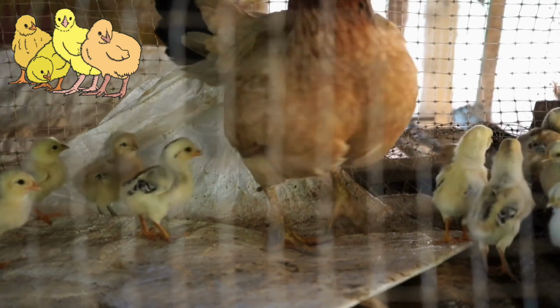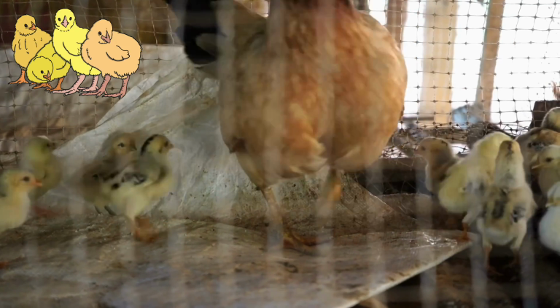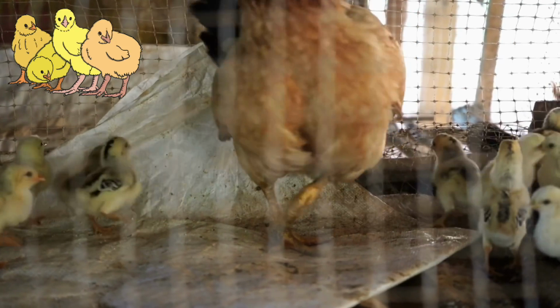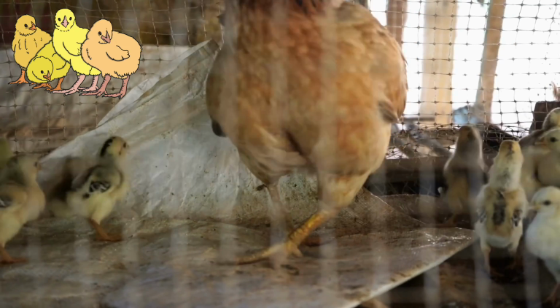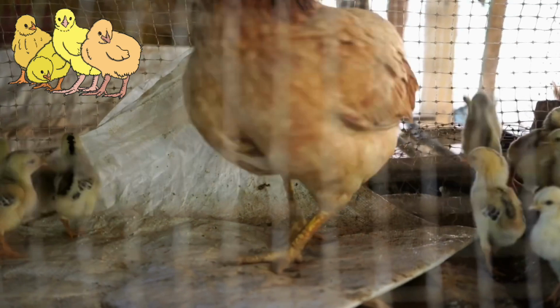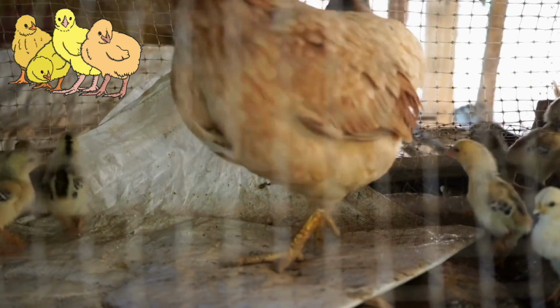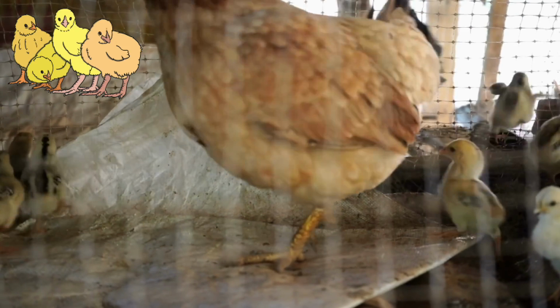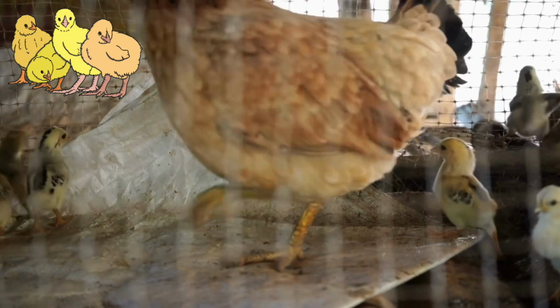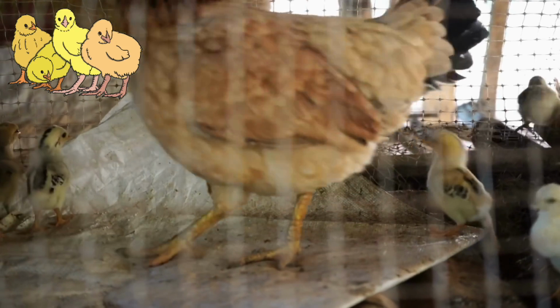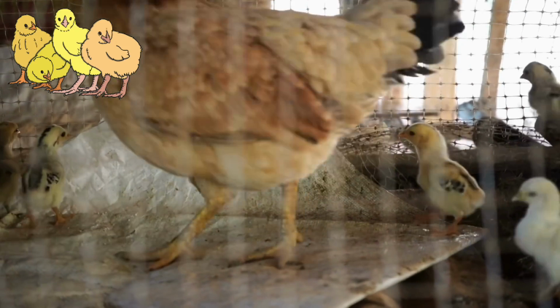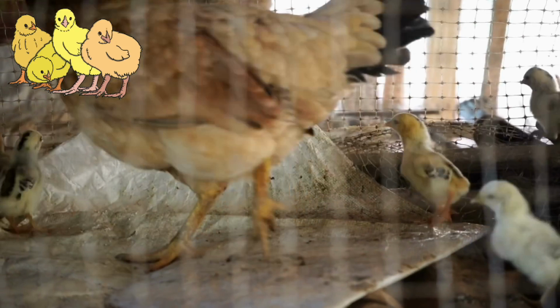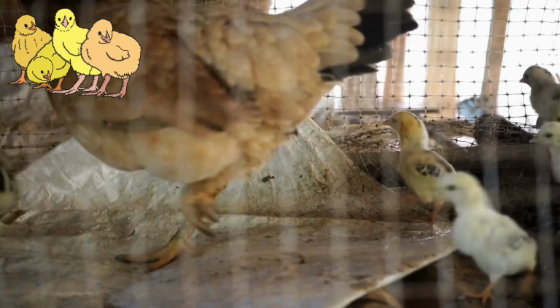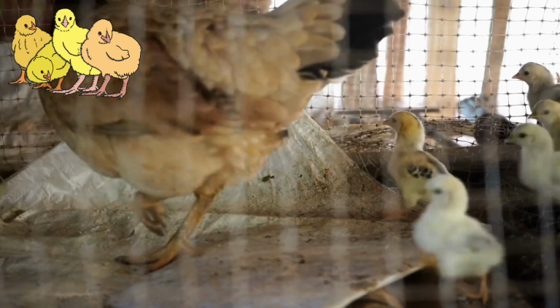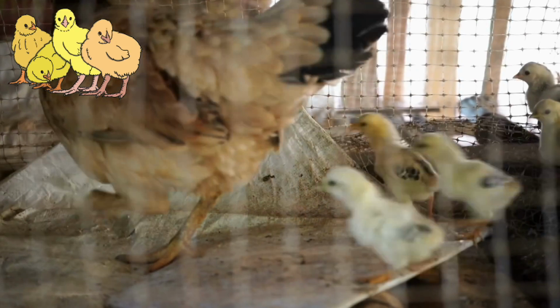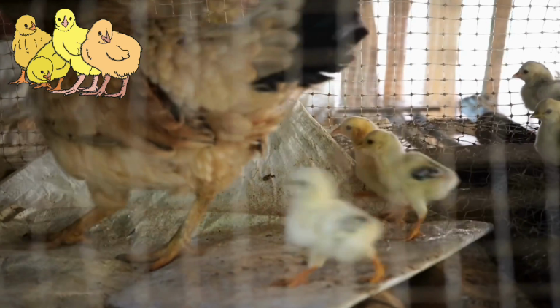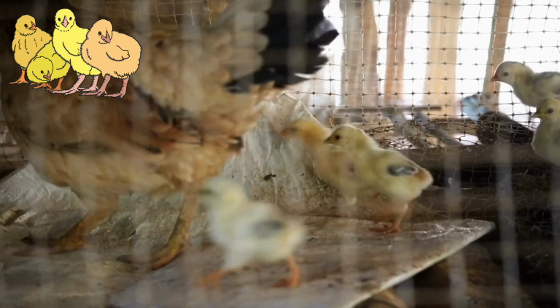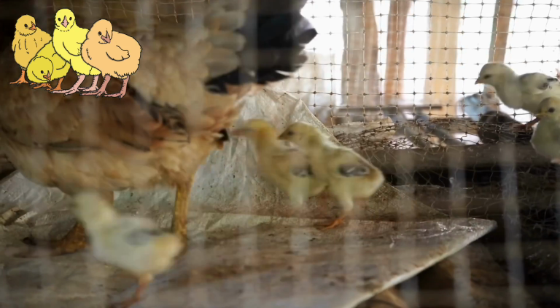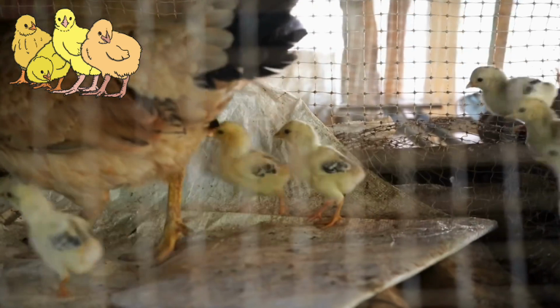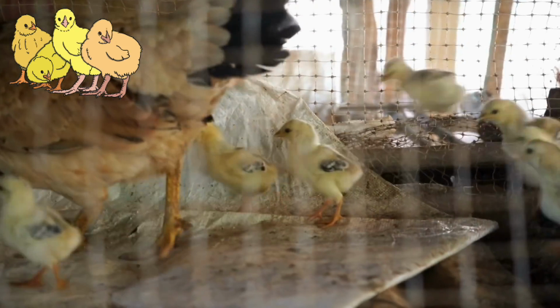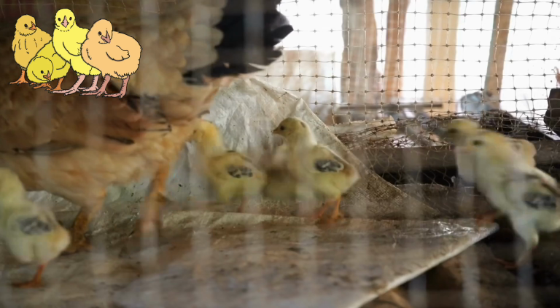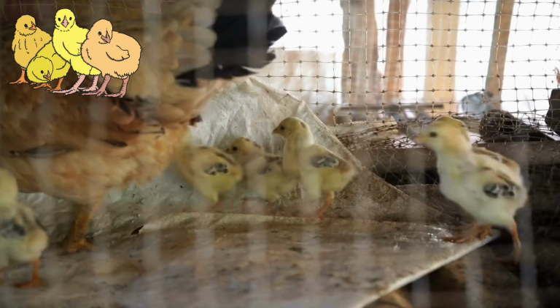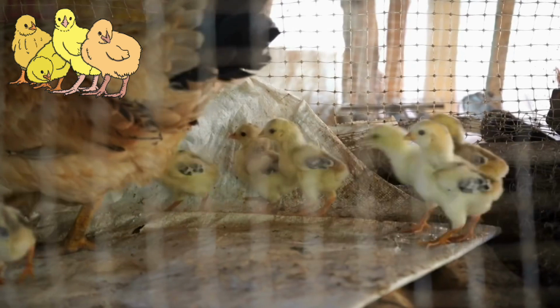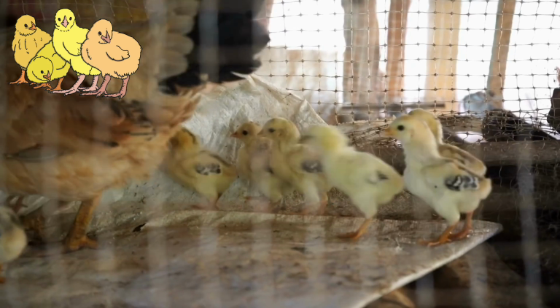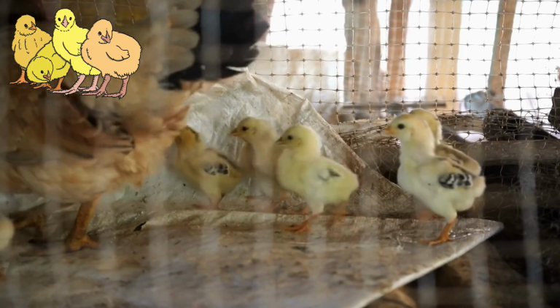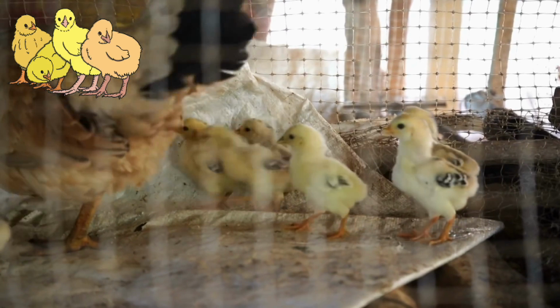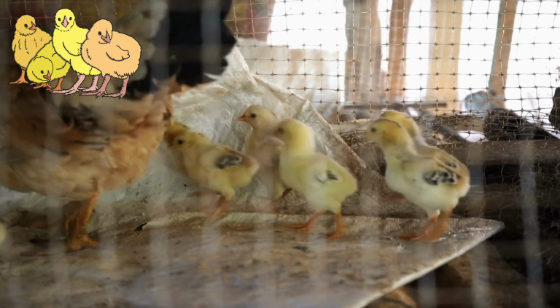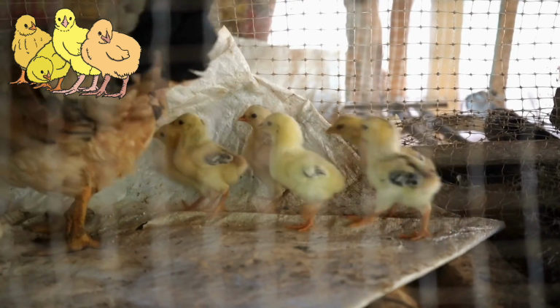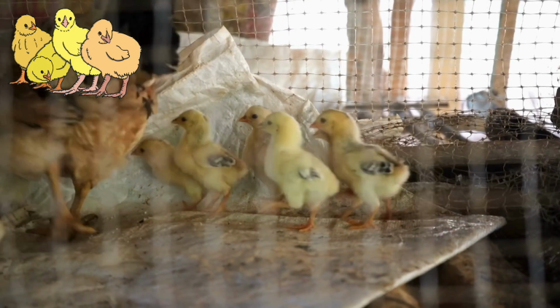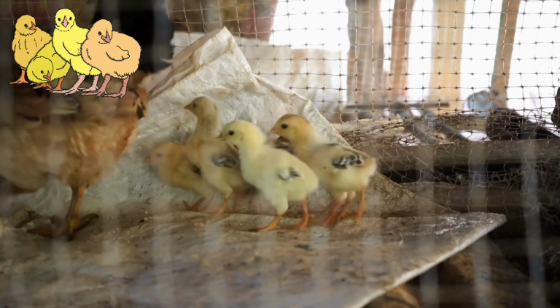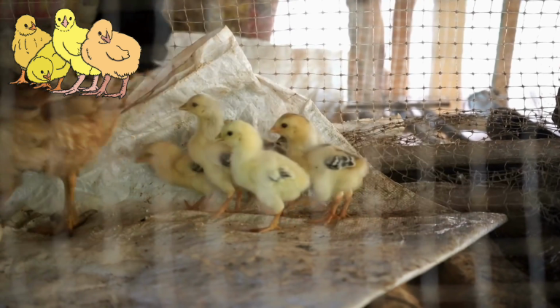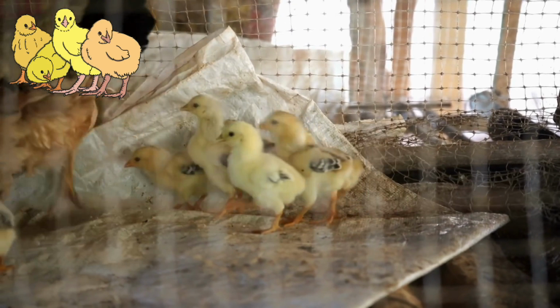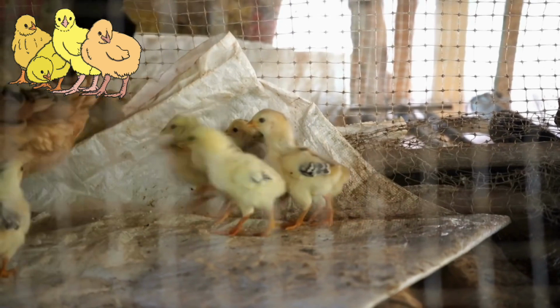Once hatched, the chicks stay close to their mother. She protects them and keeps them warm.